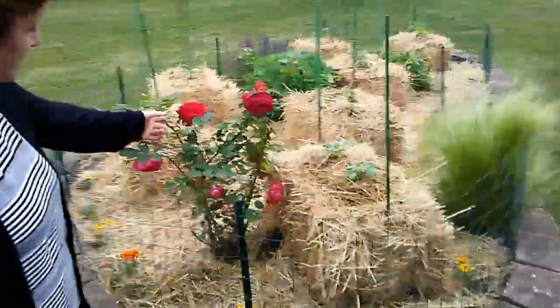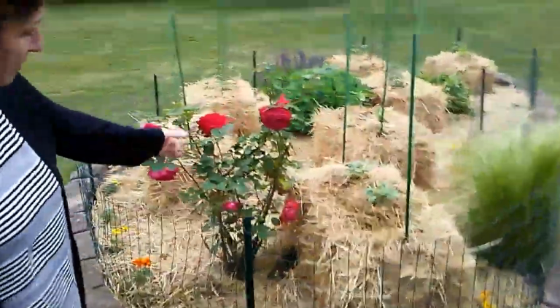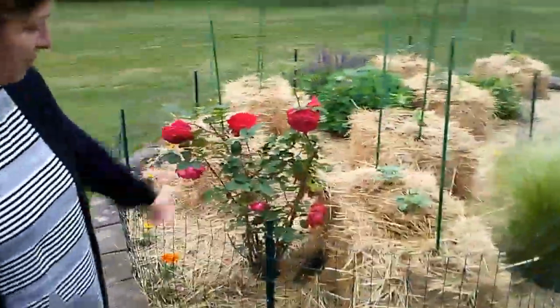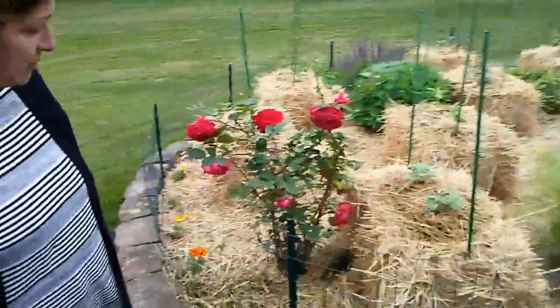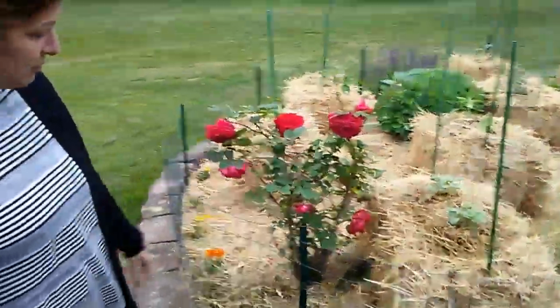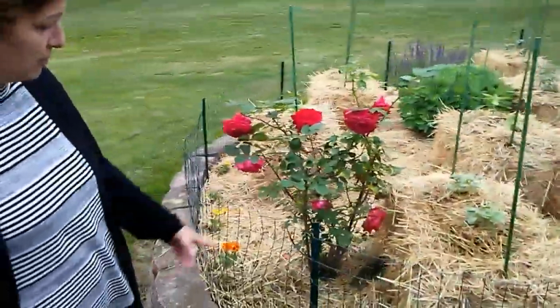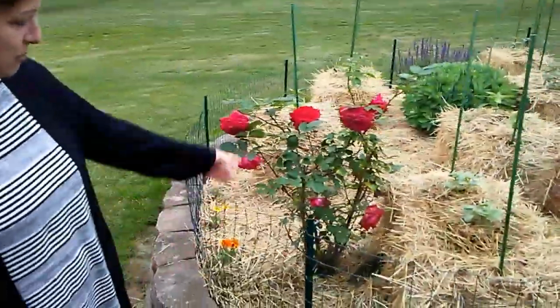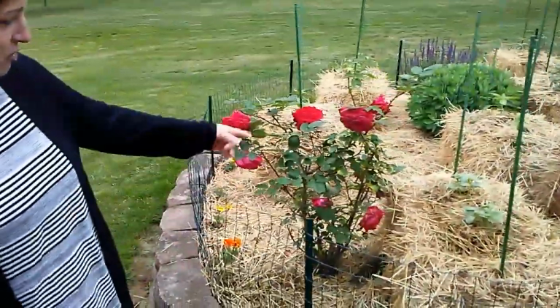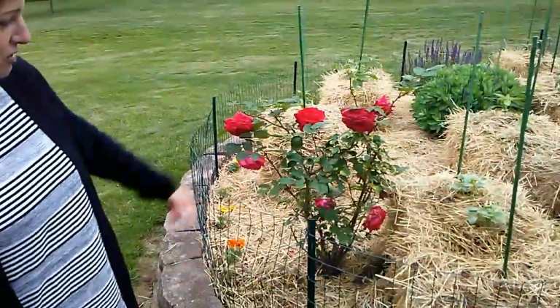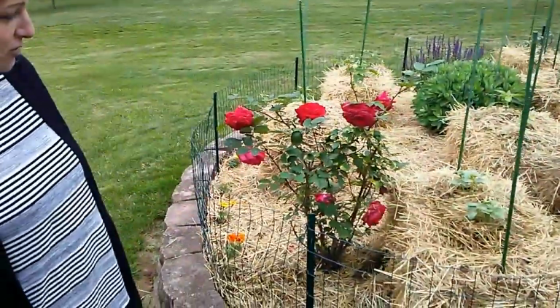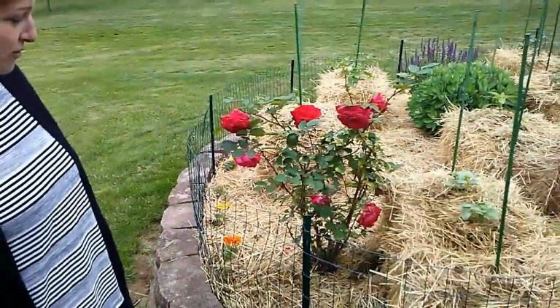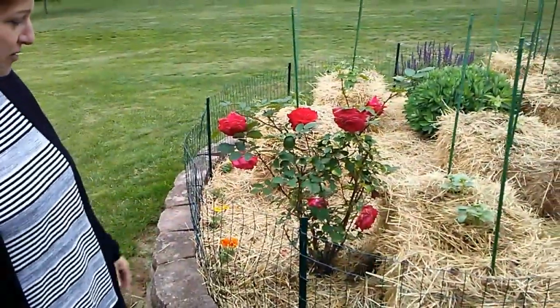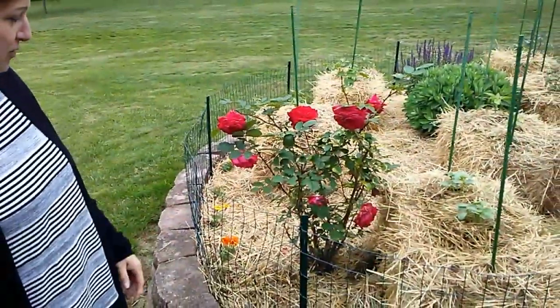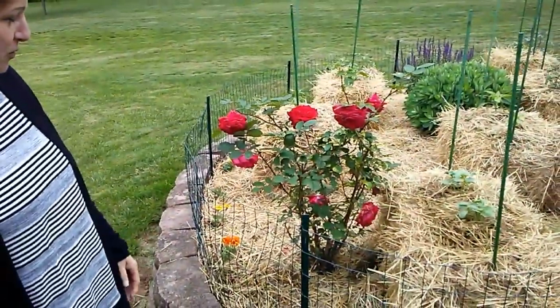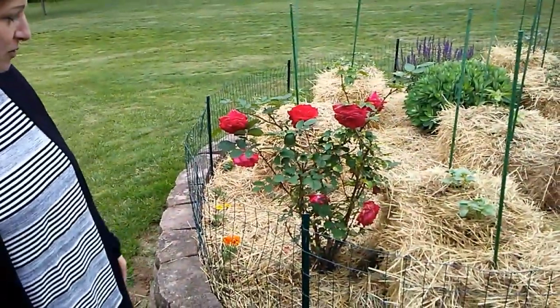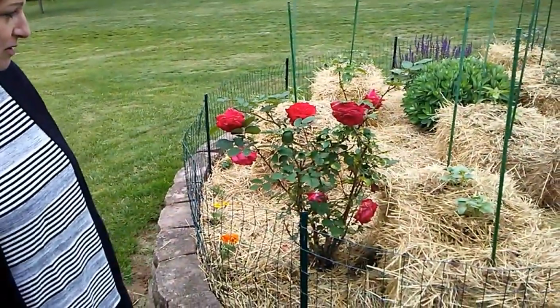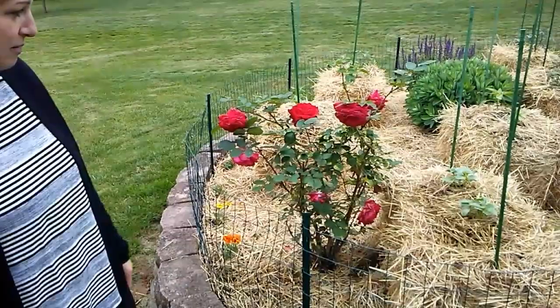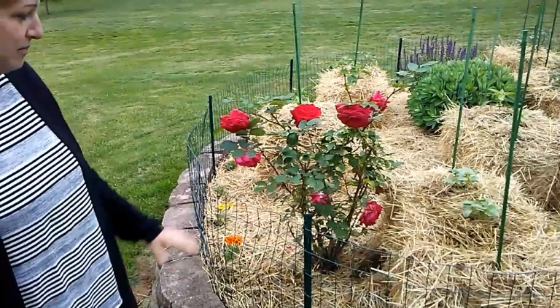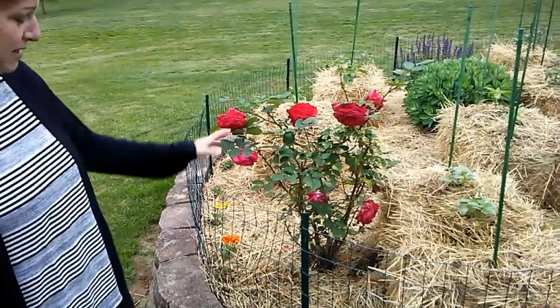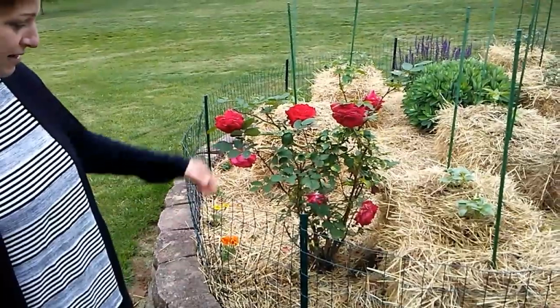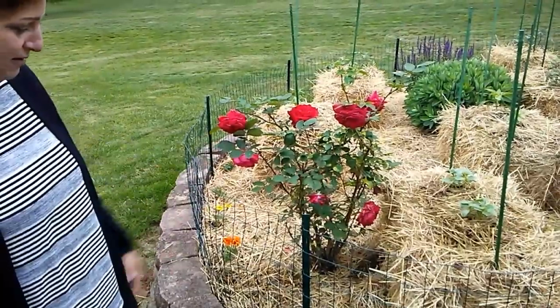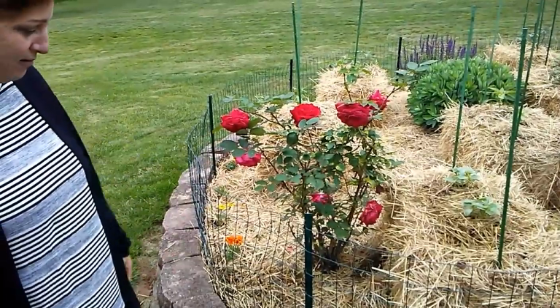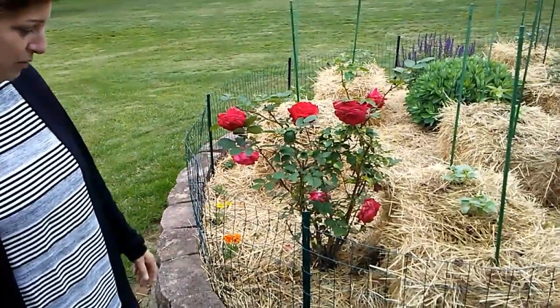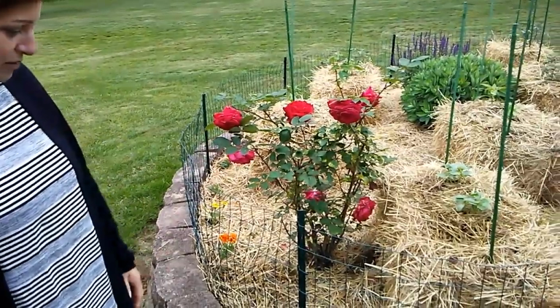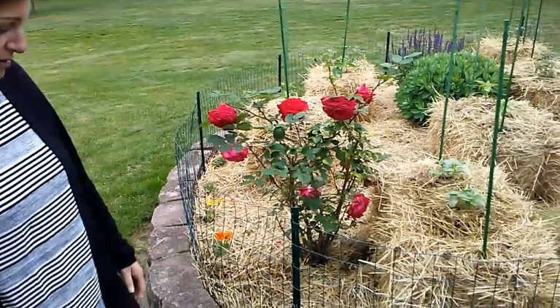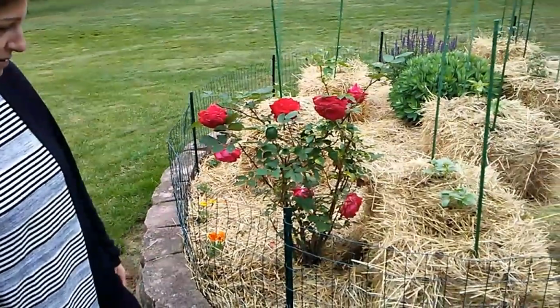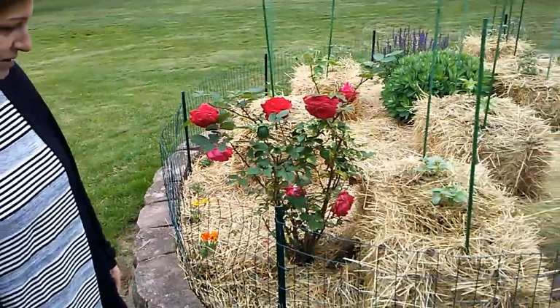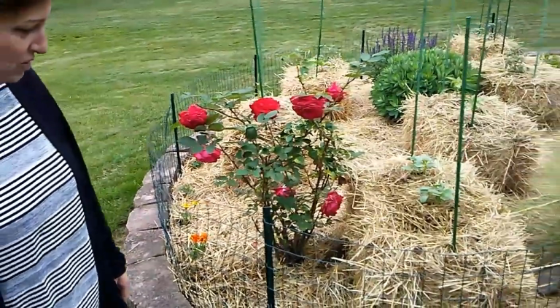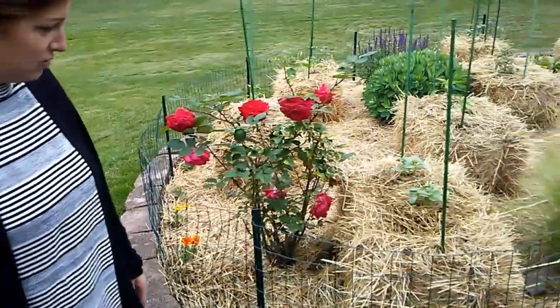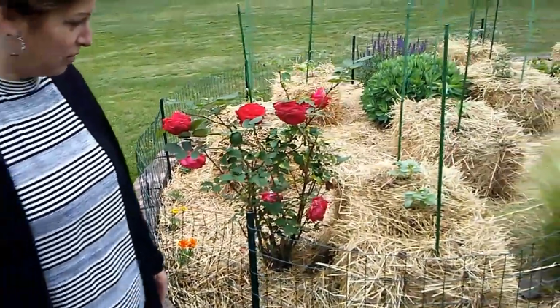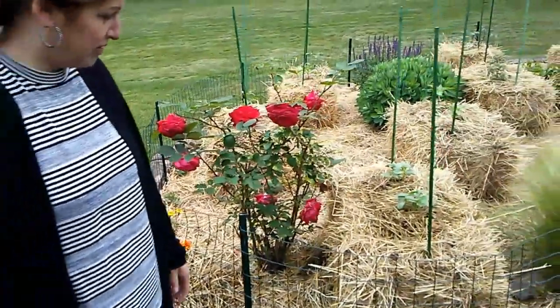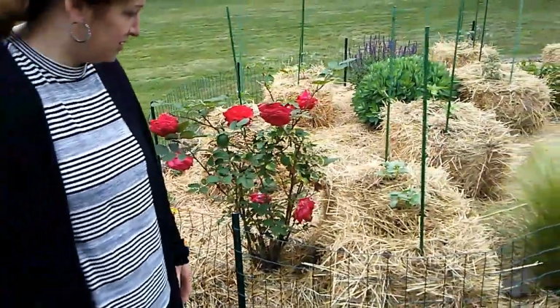First of all, that's my grandmother's rose bush. She's over 50 years old. I'm taking care of that for her since she's no longer with us.